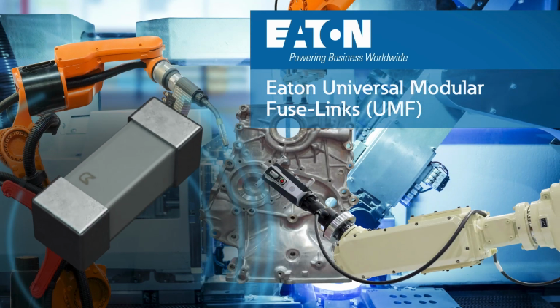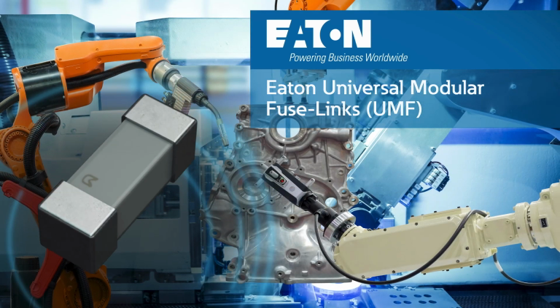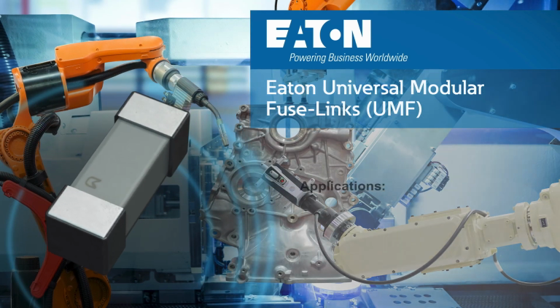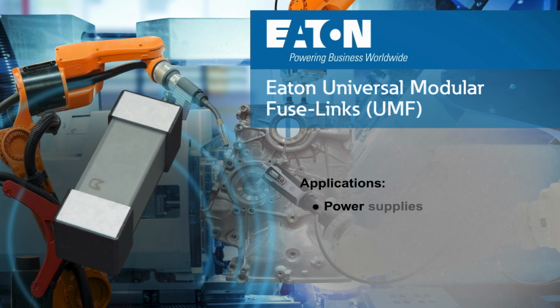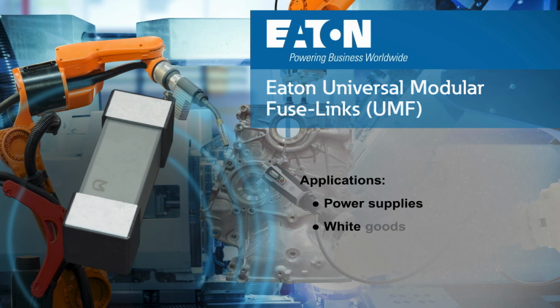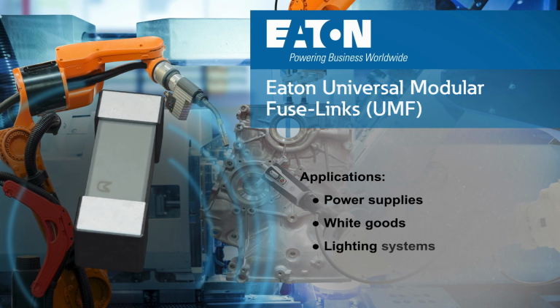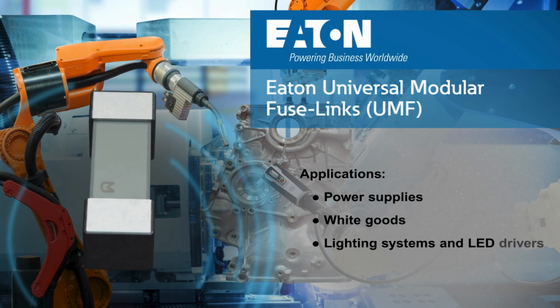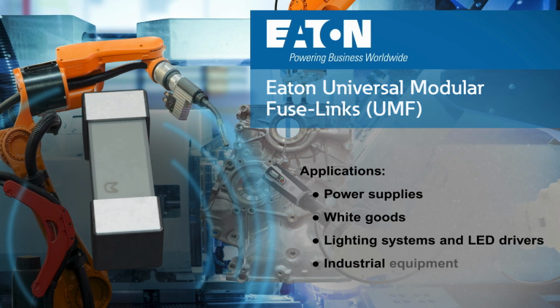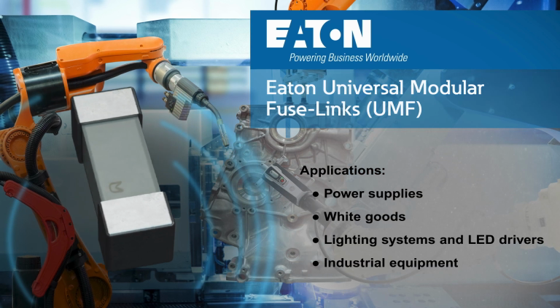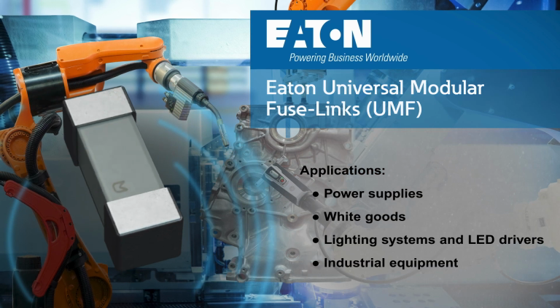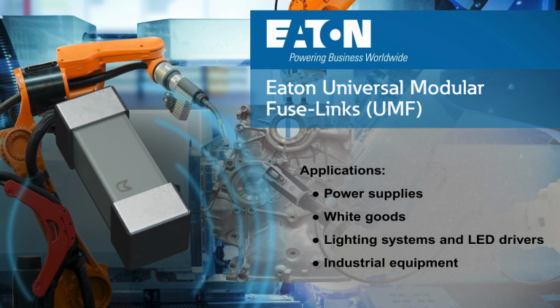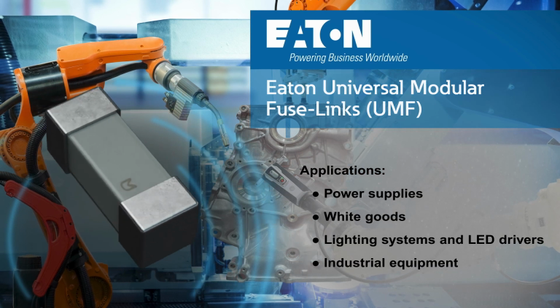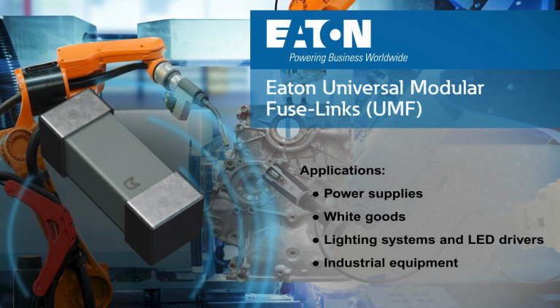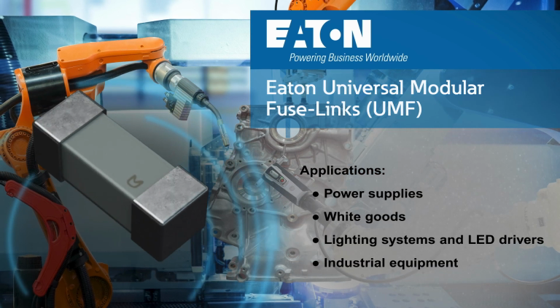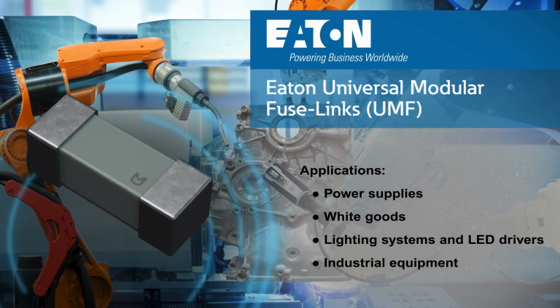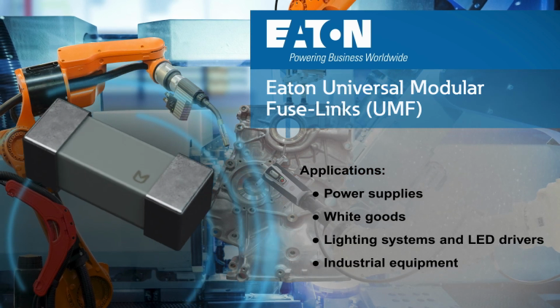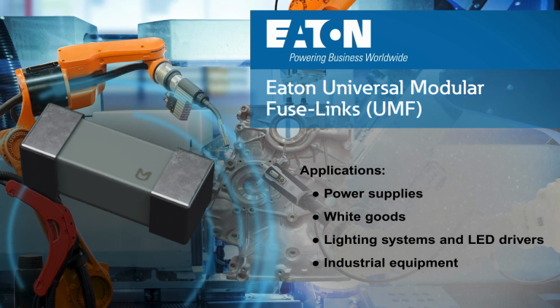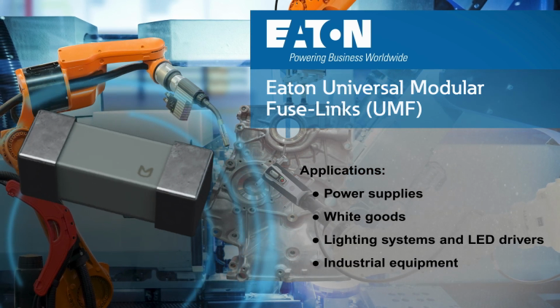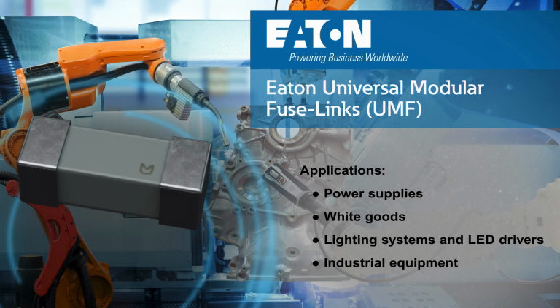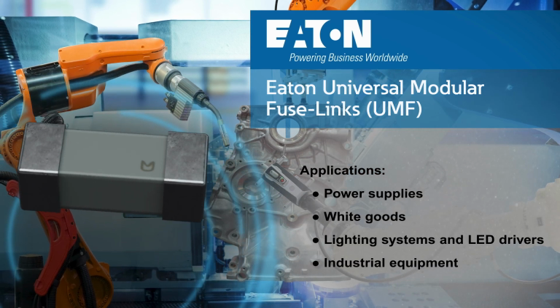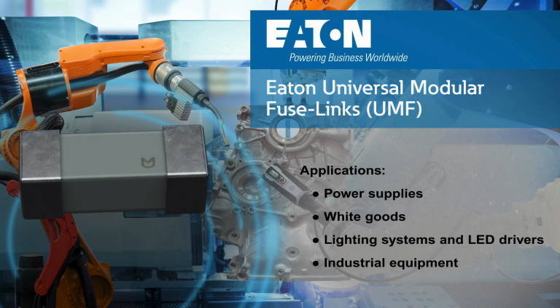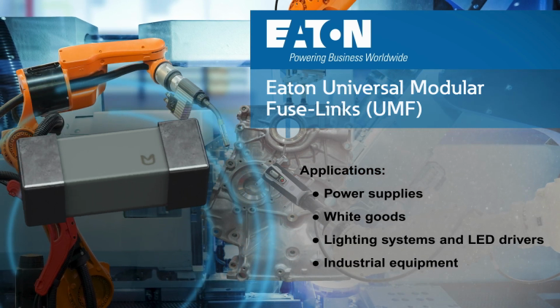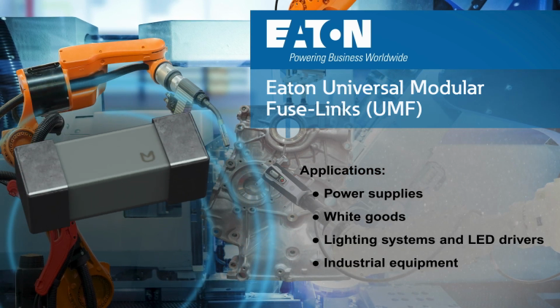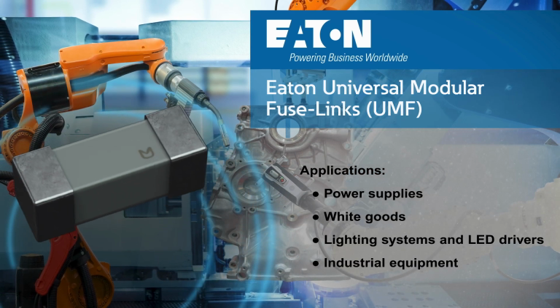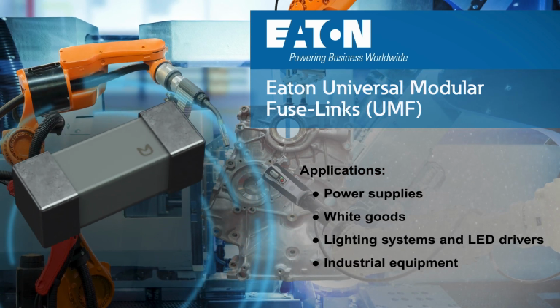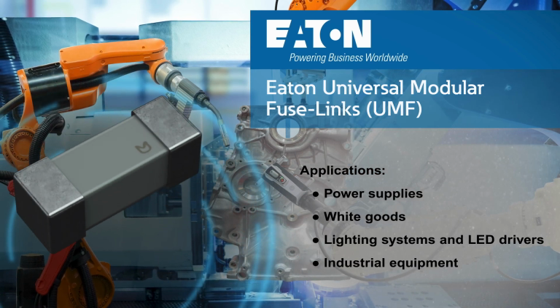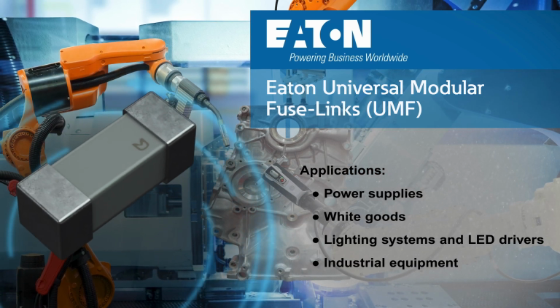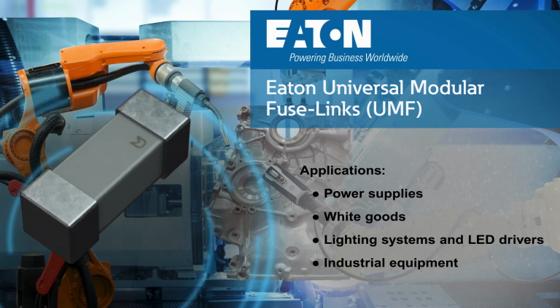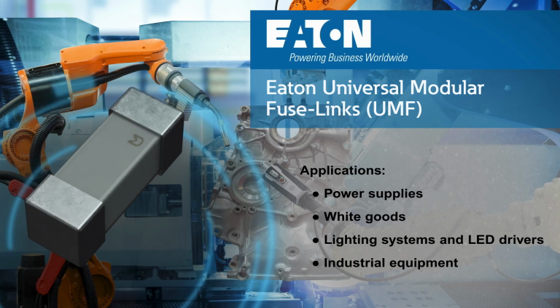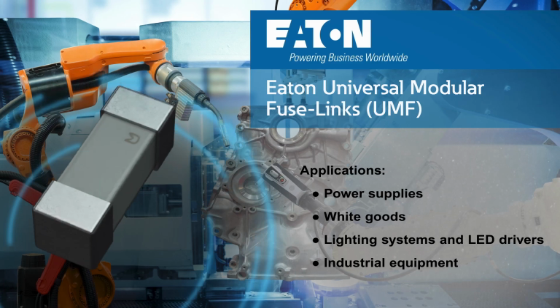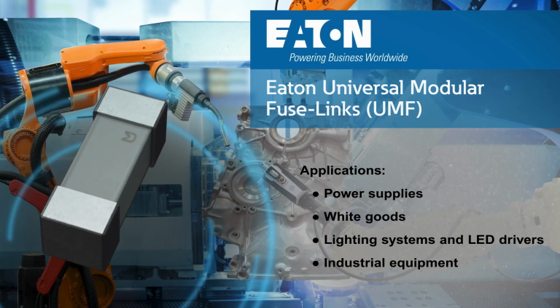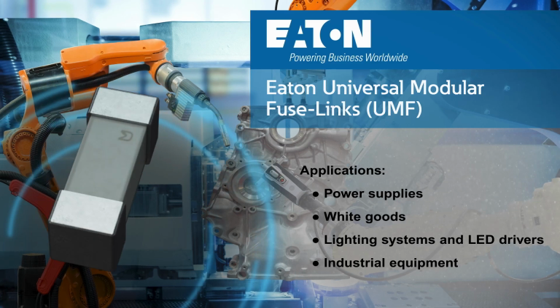Applications for Eaton's UMF fuses include power supplies, white goods, lighting systems, and industrial equipment.